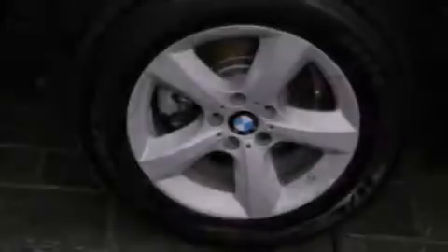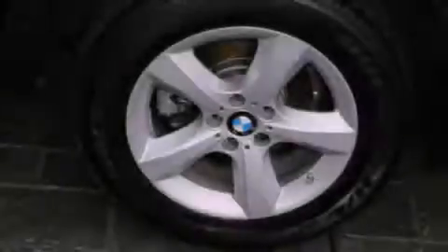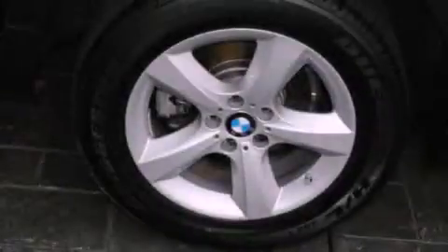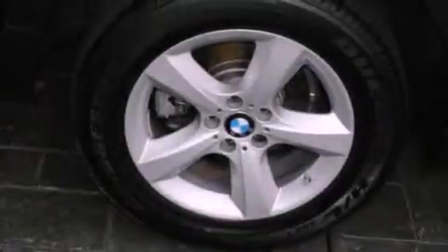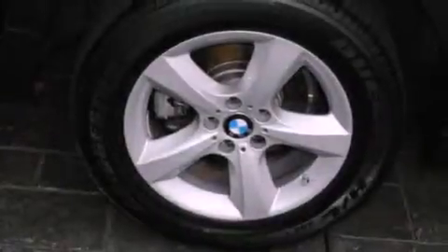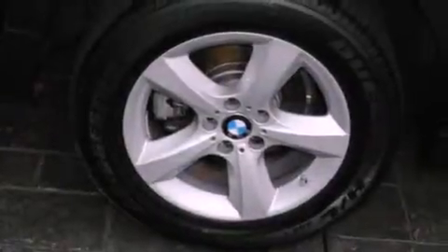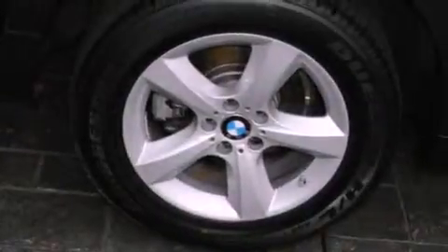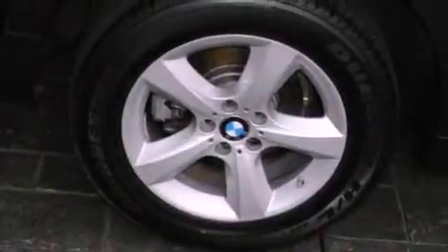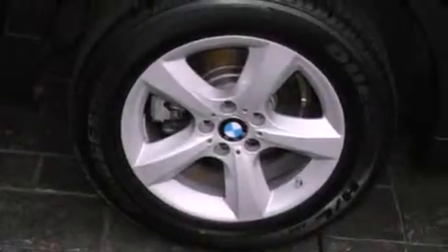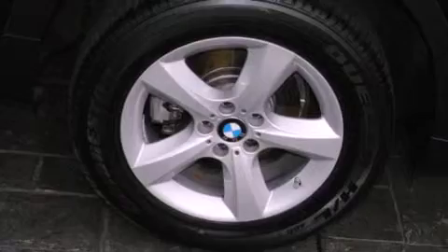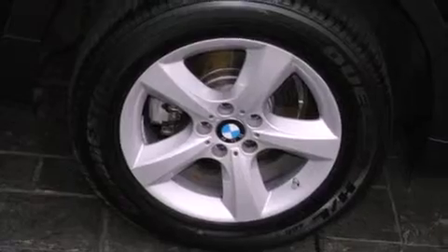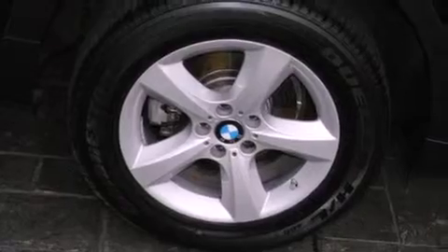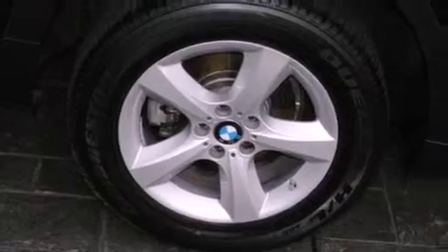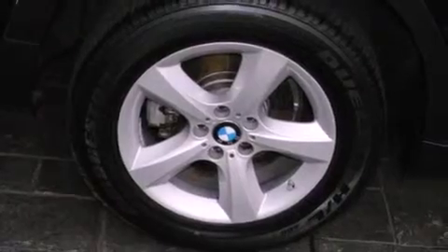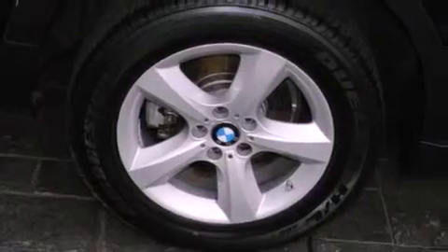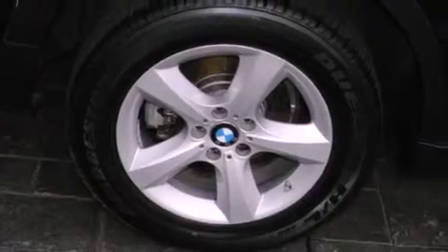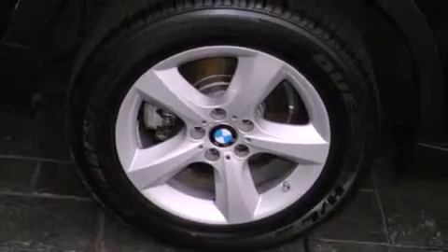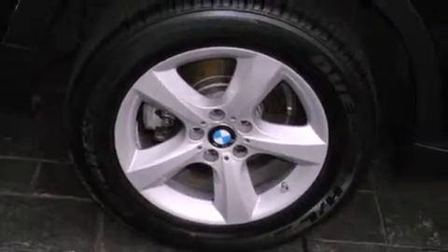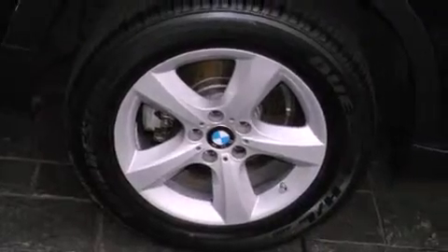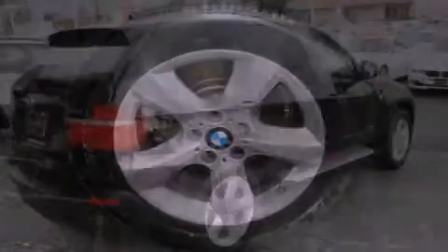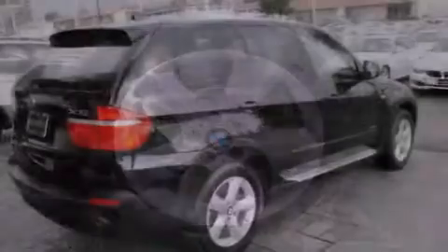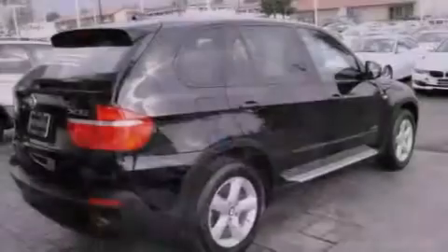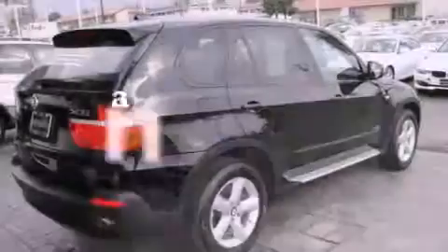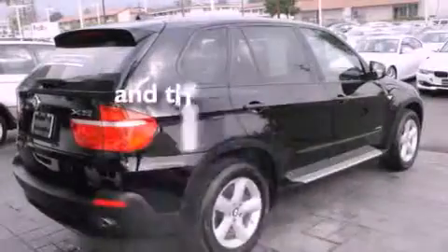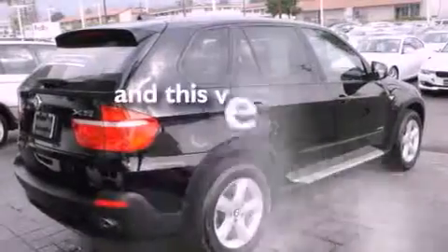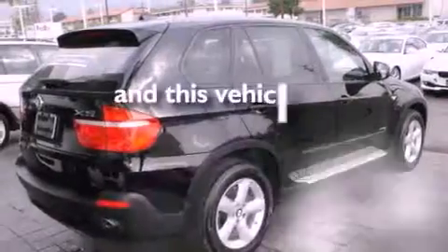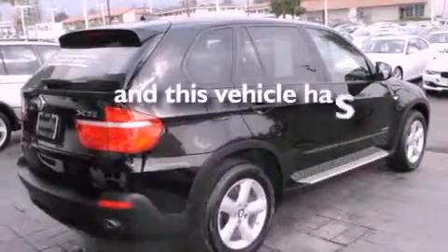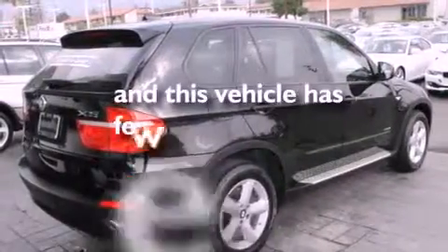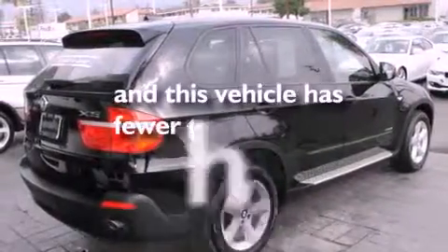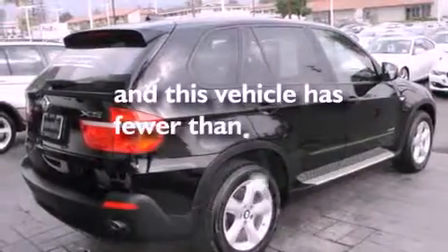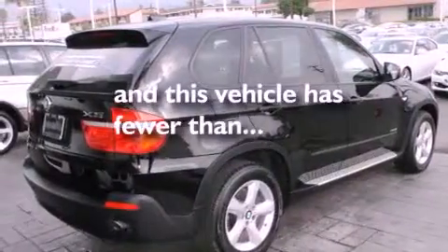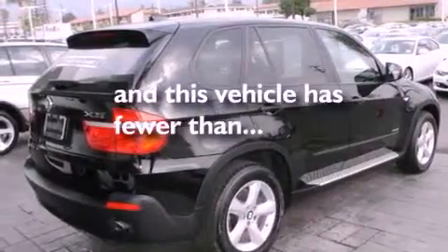Side impact airbags, dual power seats, and this vehicle has less than 40,000 miles.